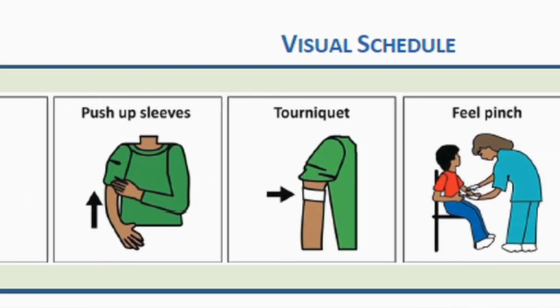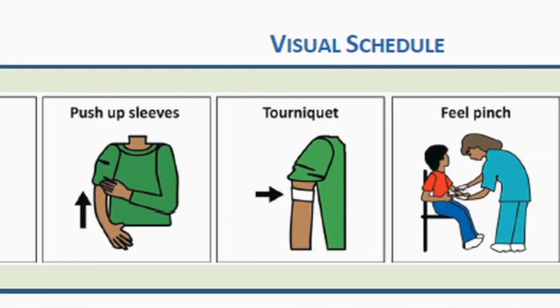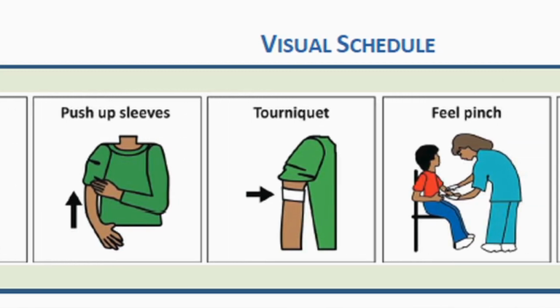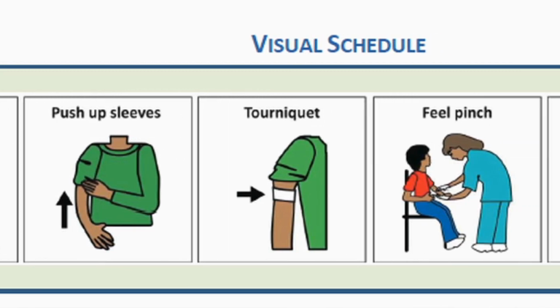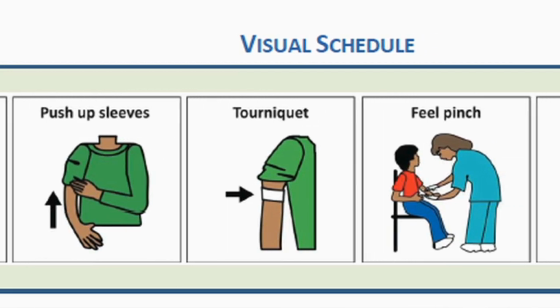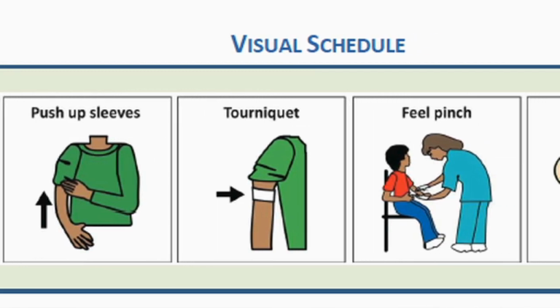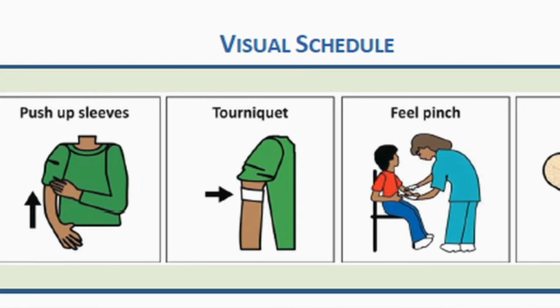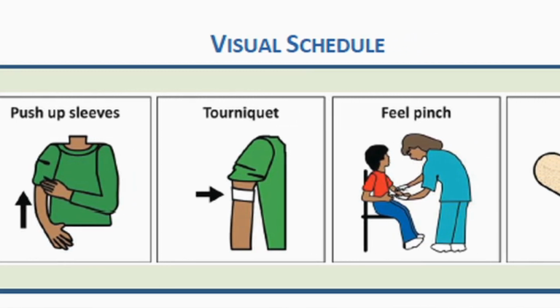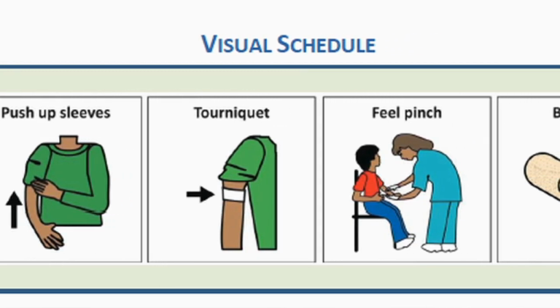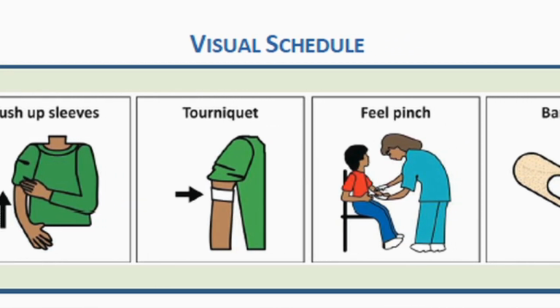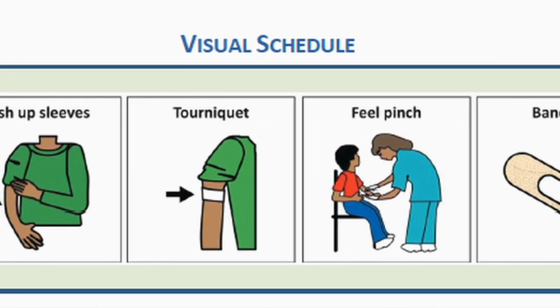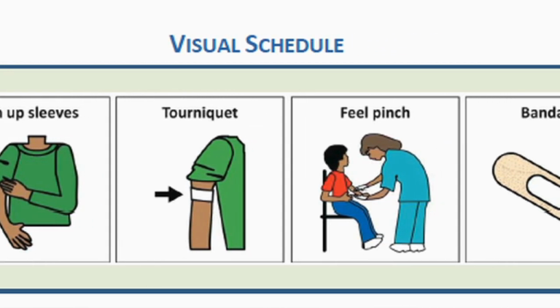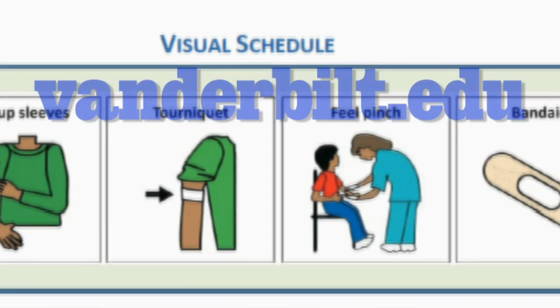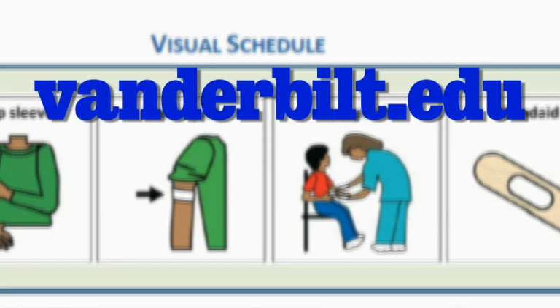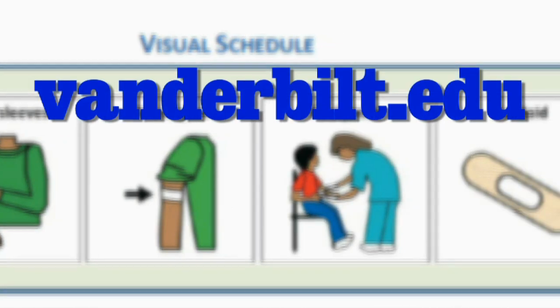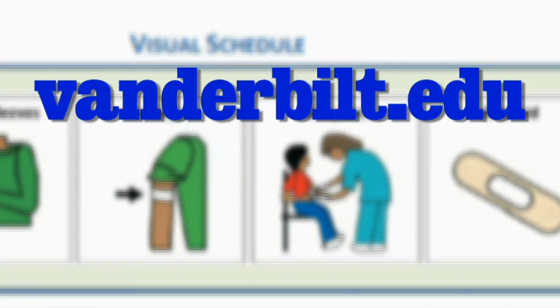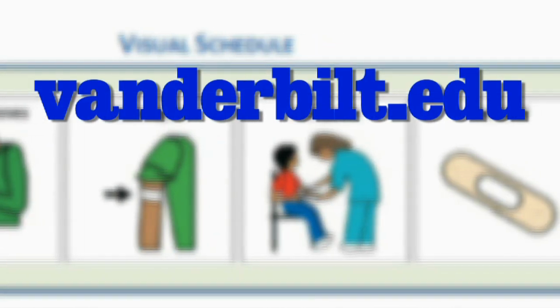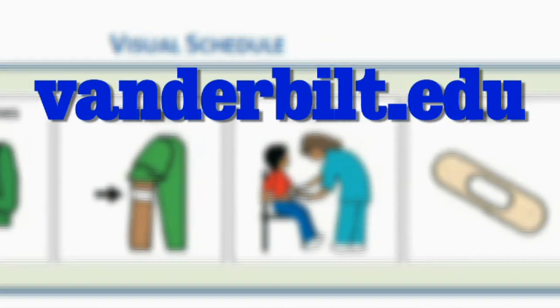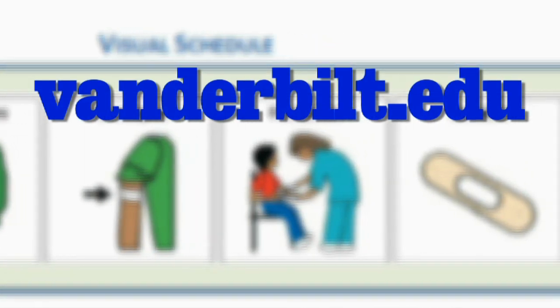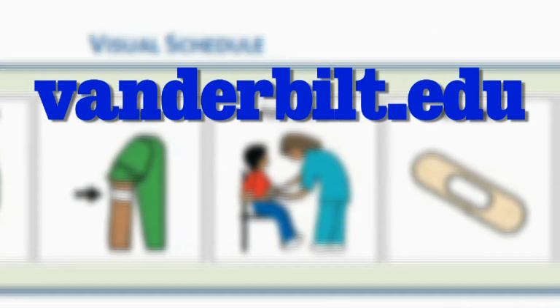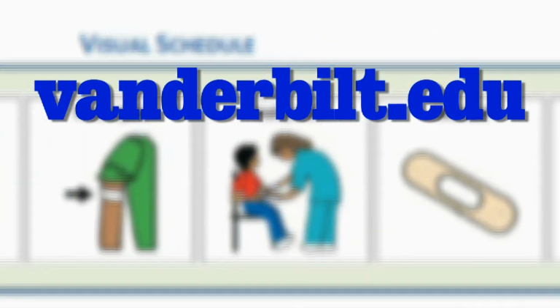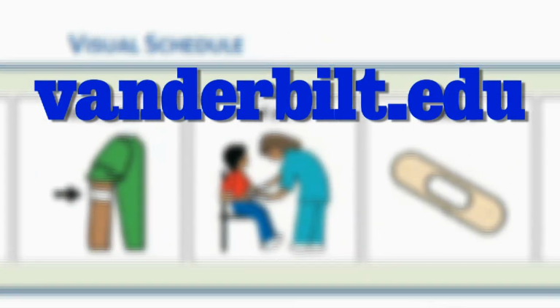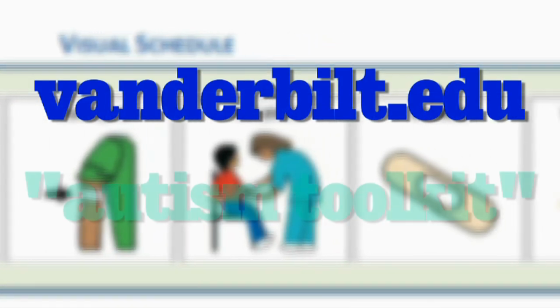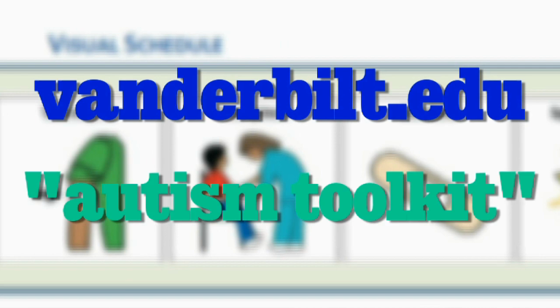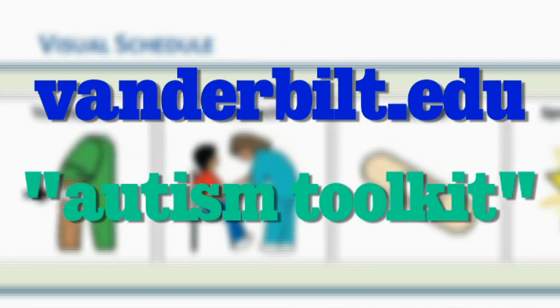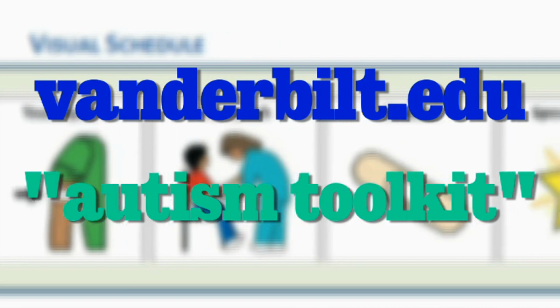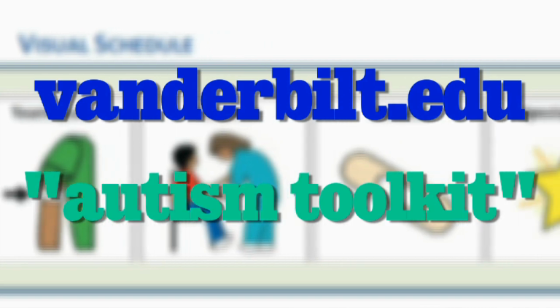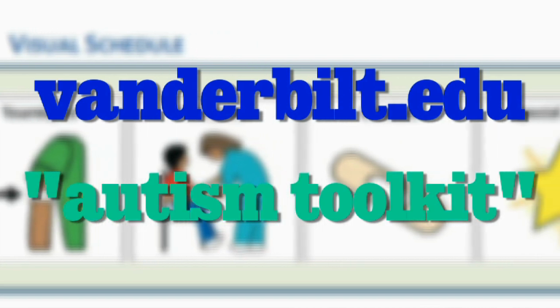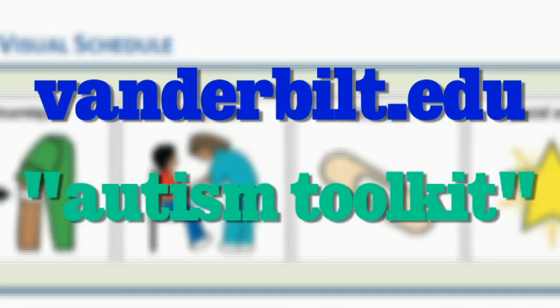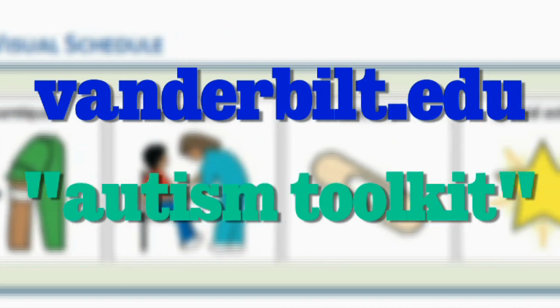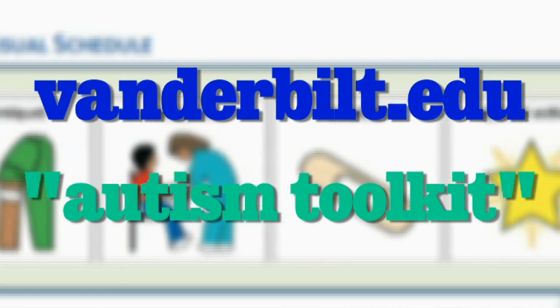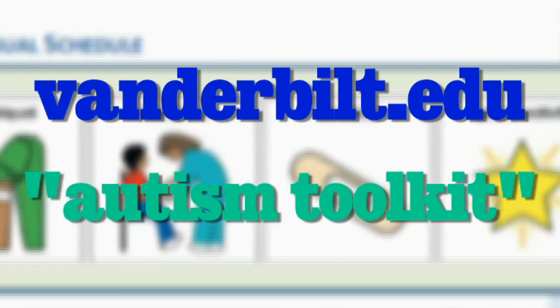You can download your own toolkit on Vanderbilt.edu — search 'Autism and Toolkit.'